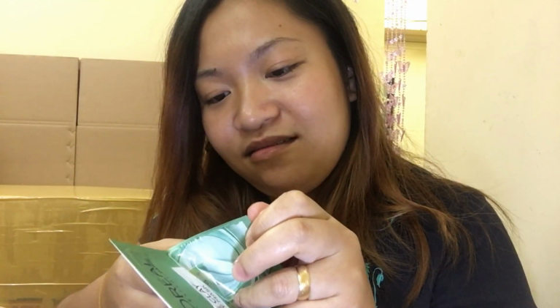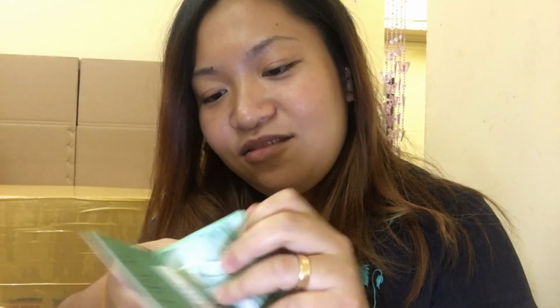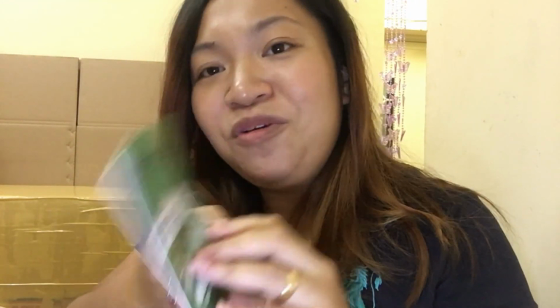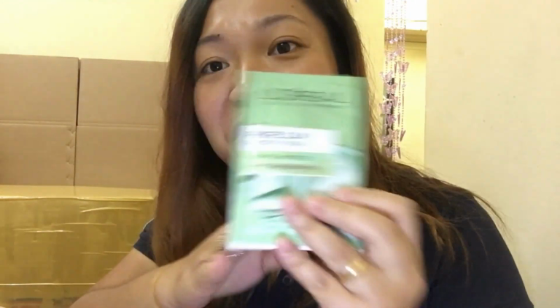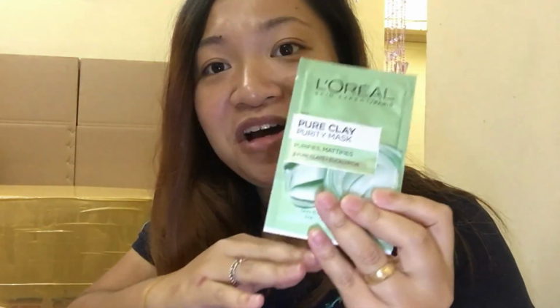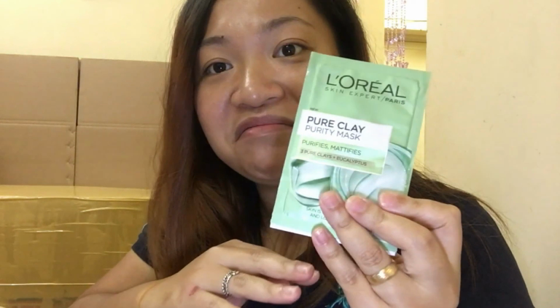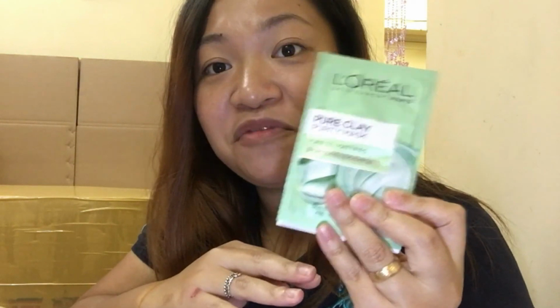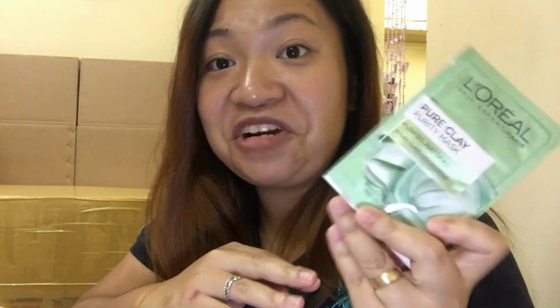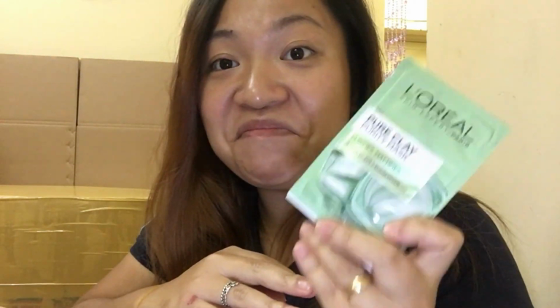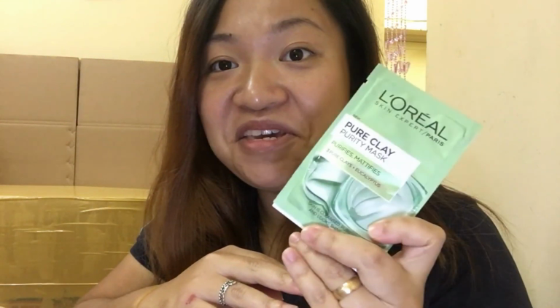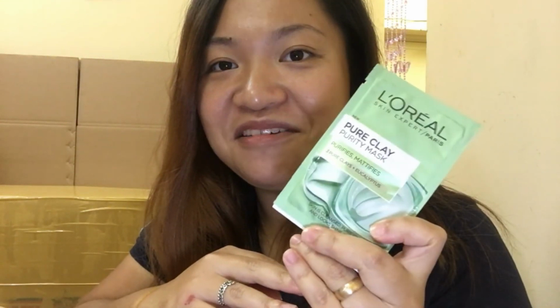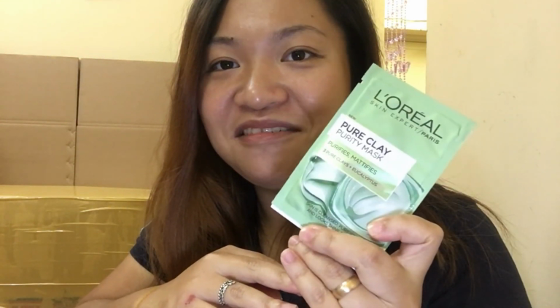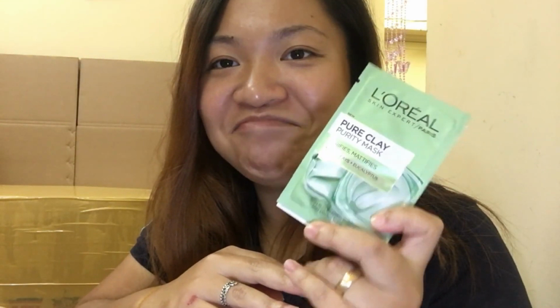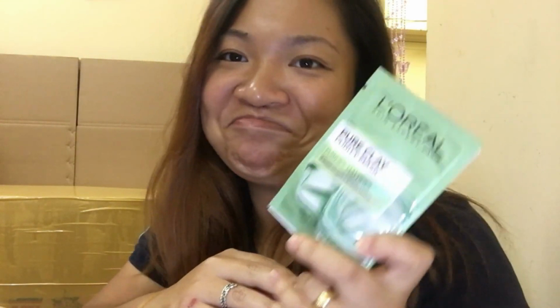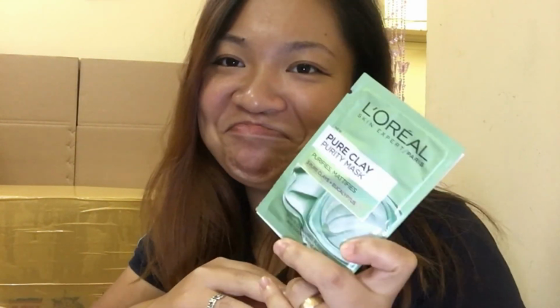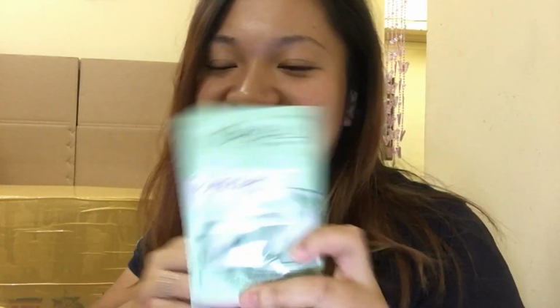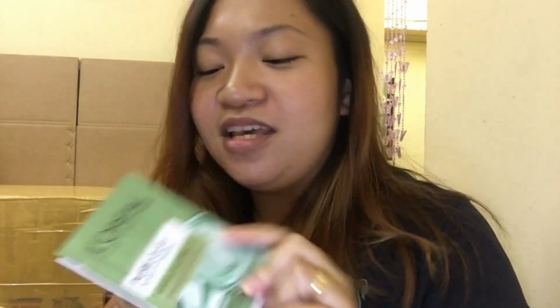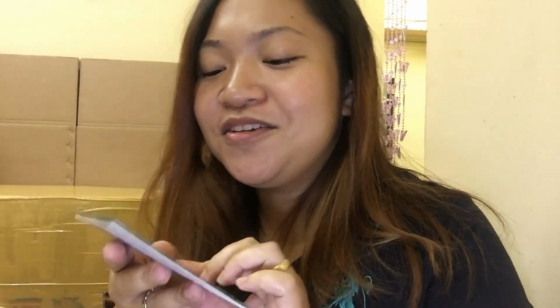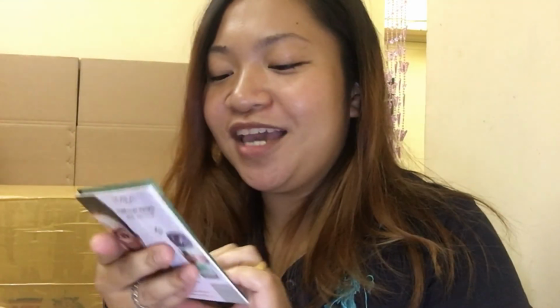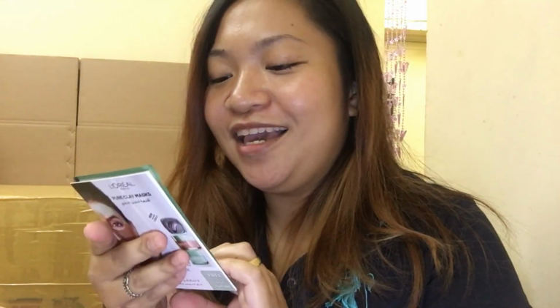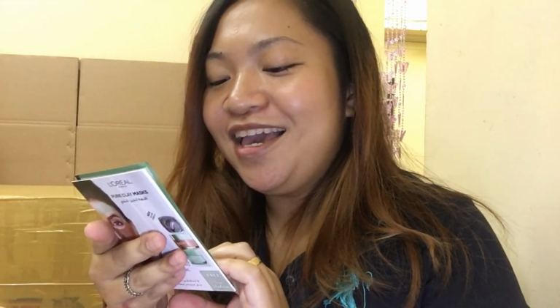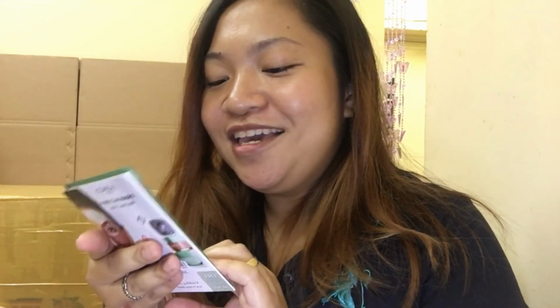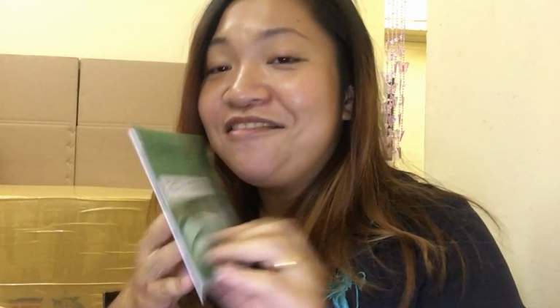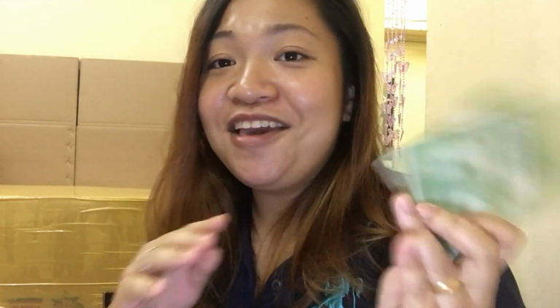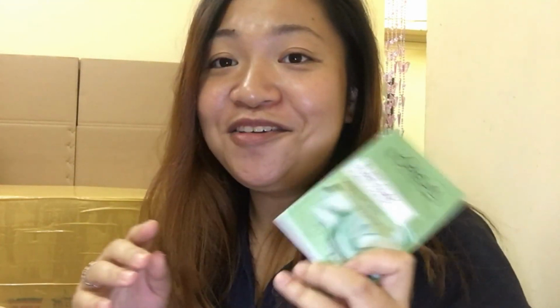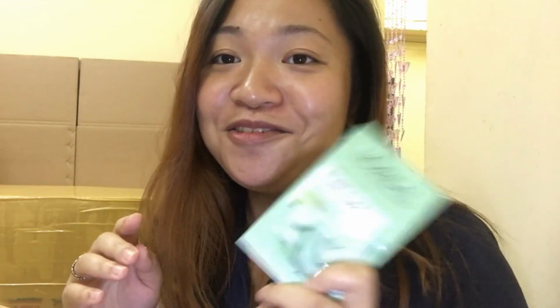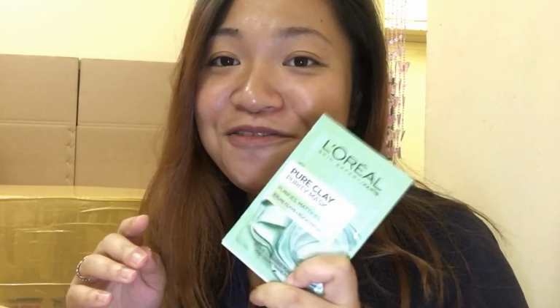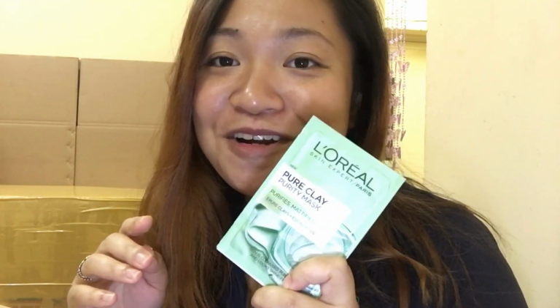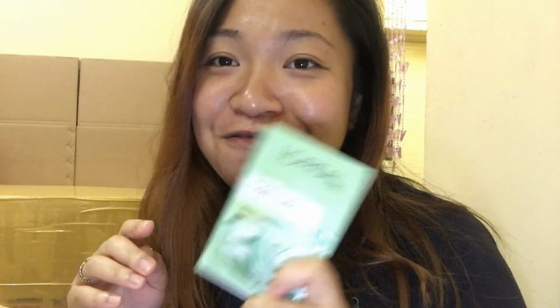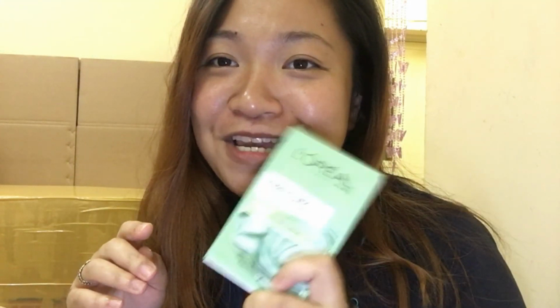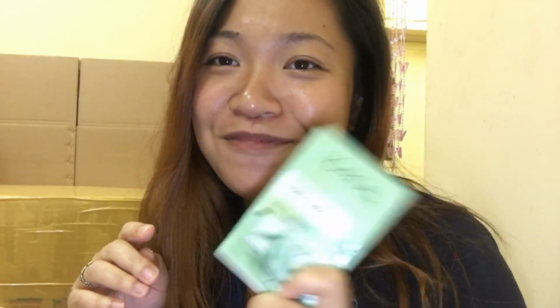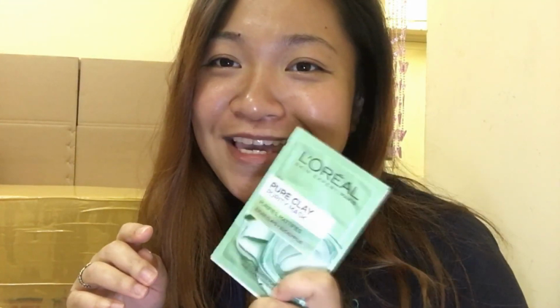Only one freebie. Thank you, Souq, for the freebie!